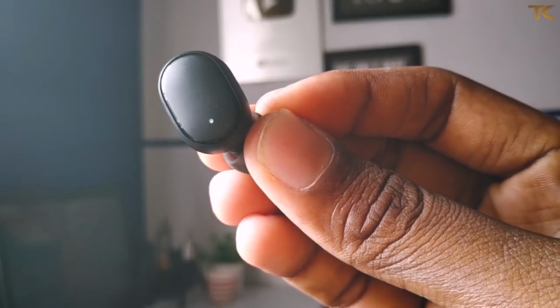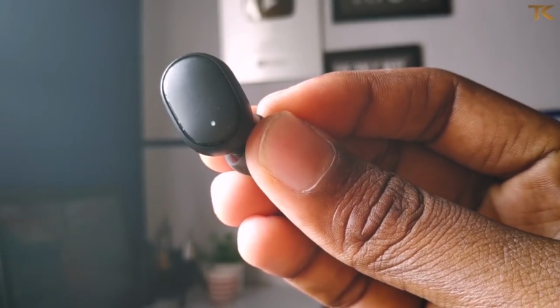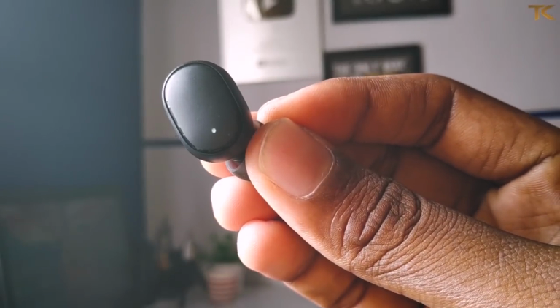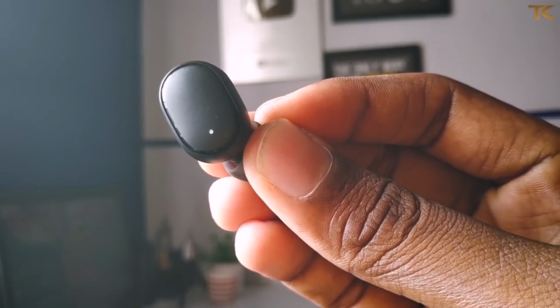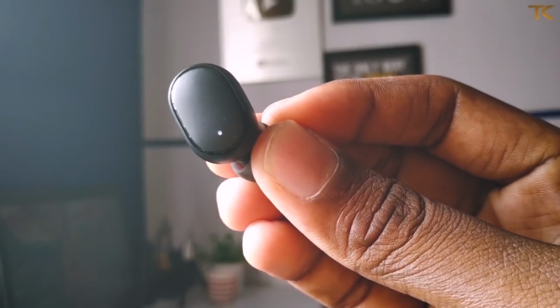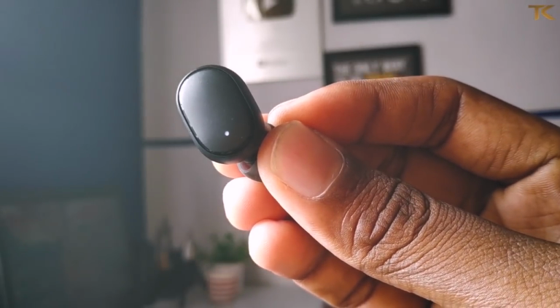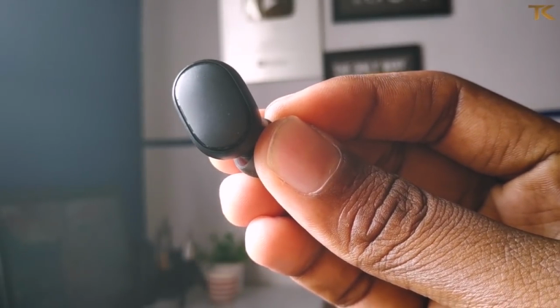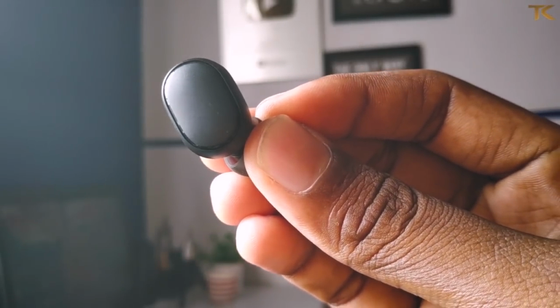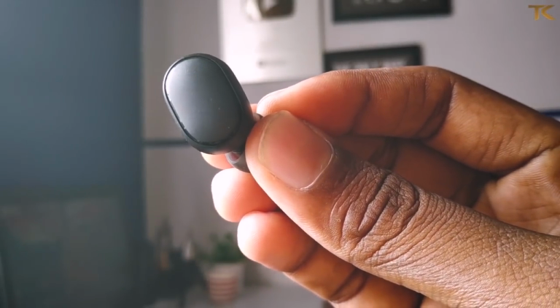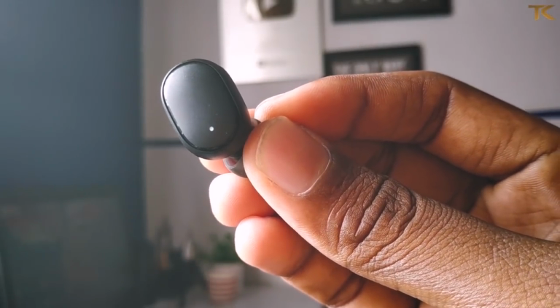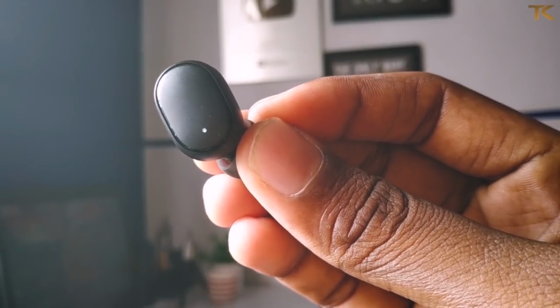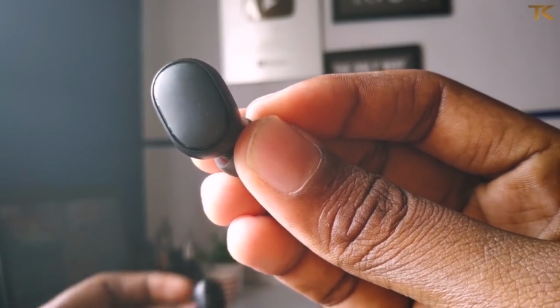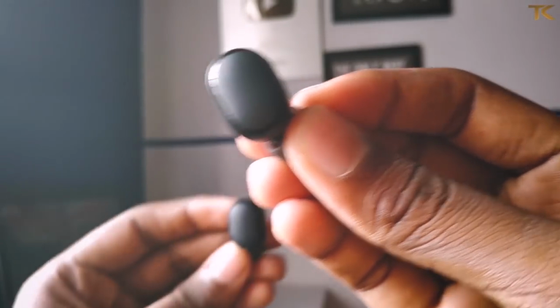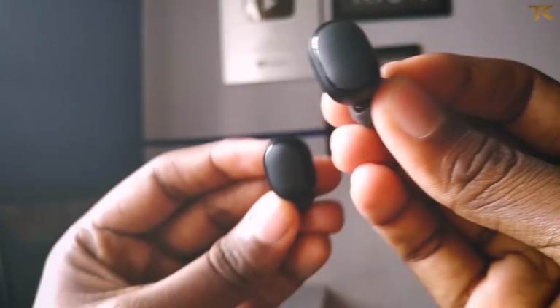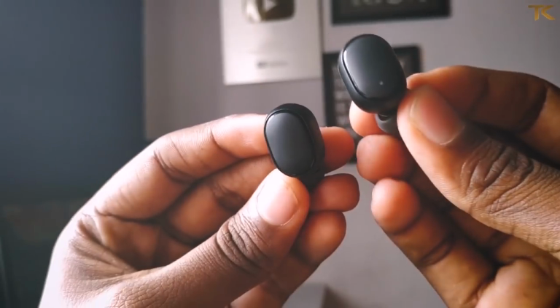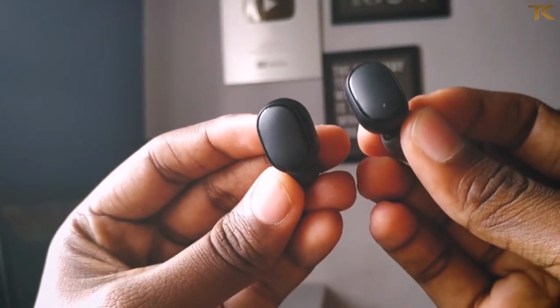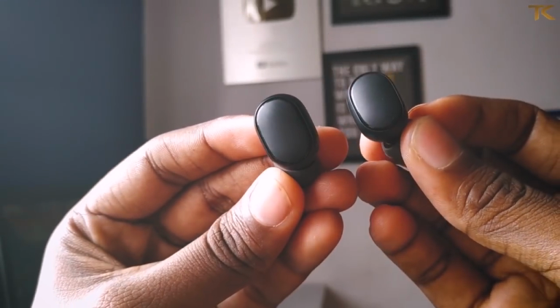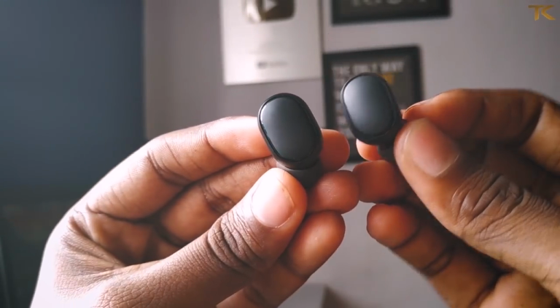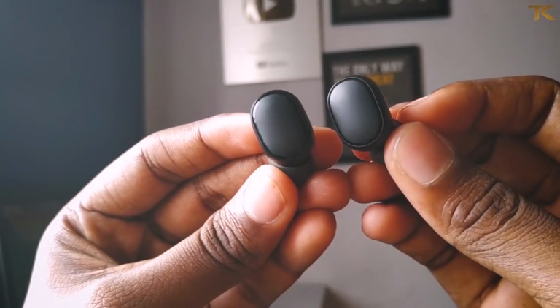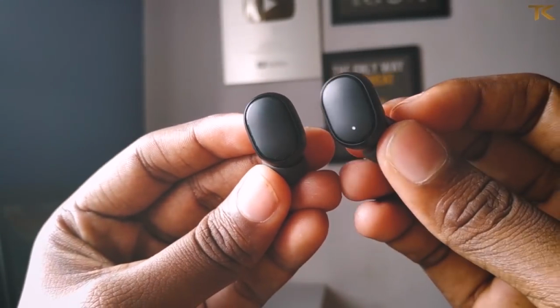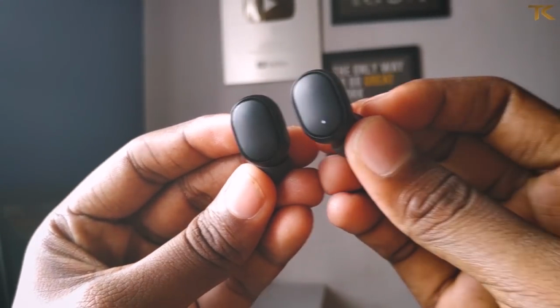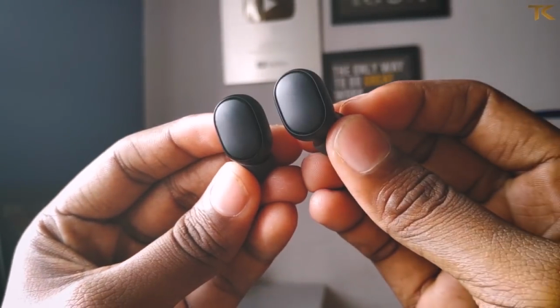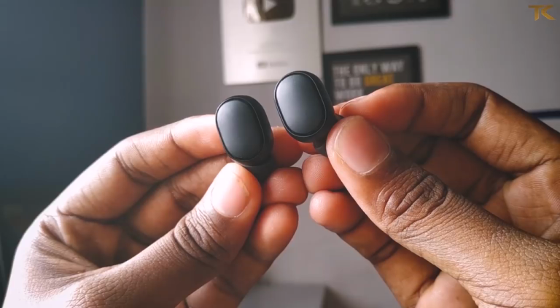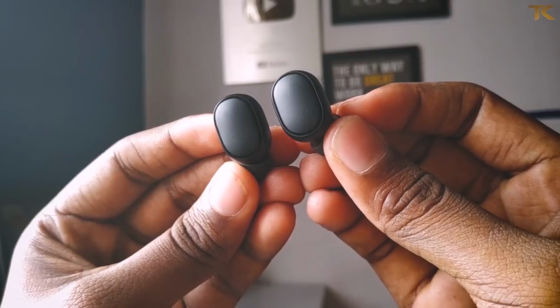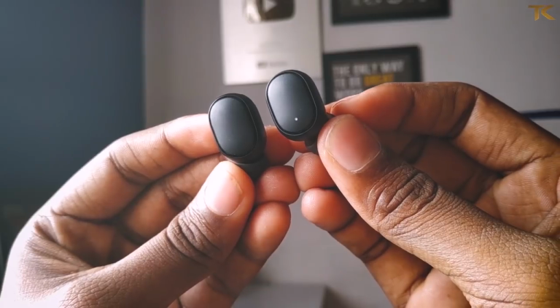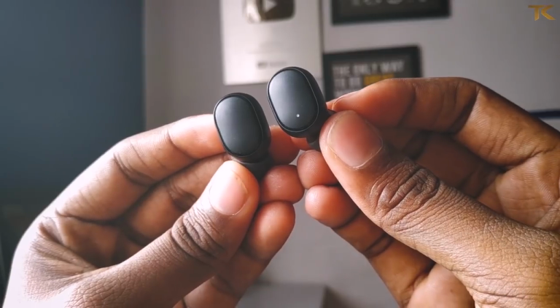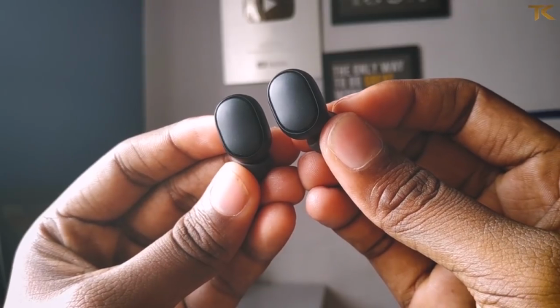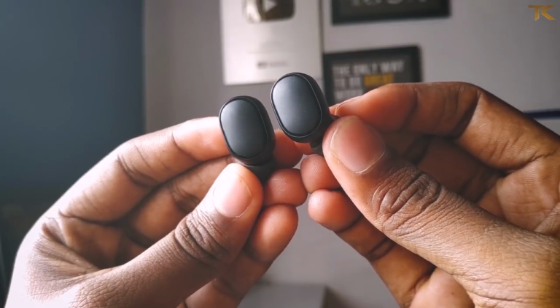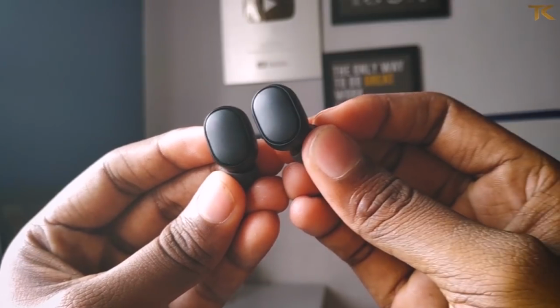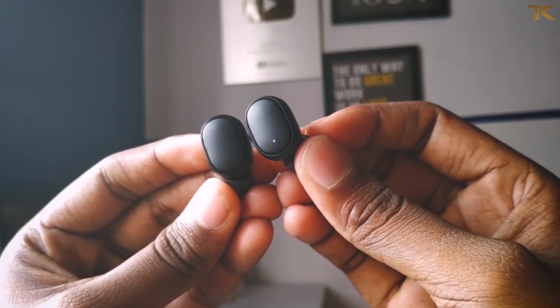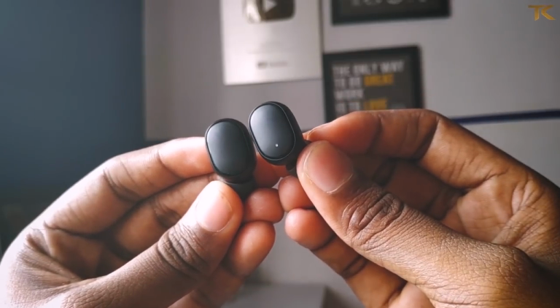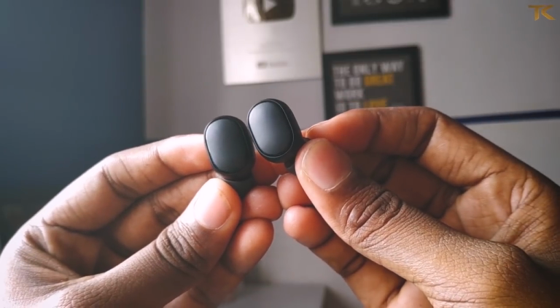You can use the AirDots with on/off control, and you can play or pause. You can also double tap to activate Google Assistant.